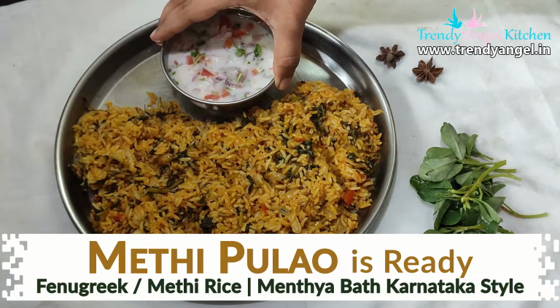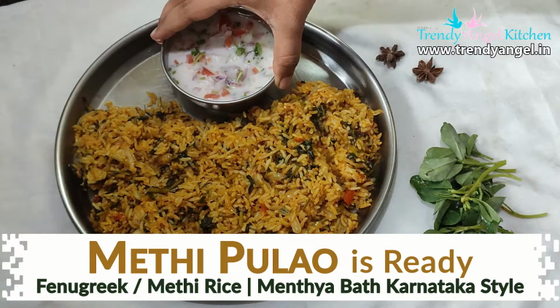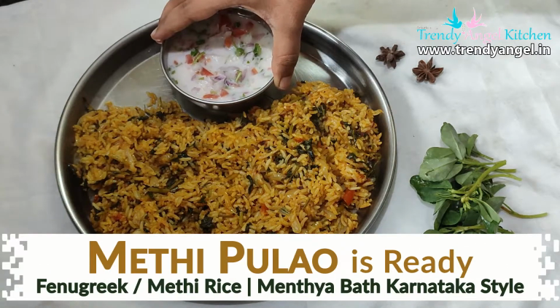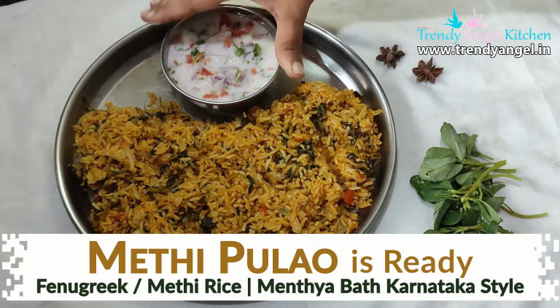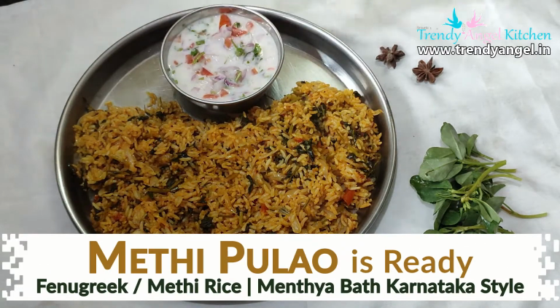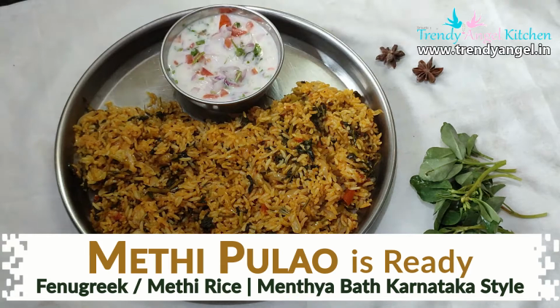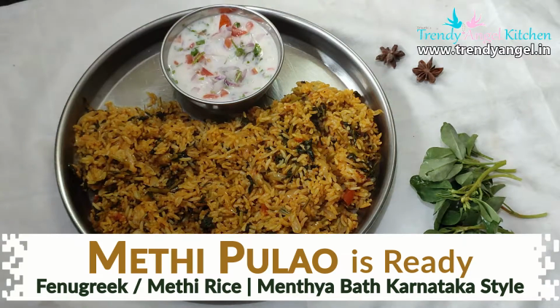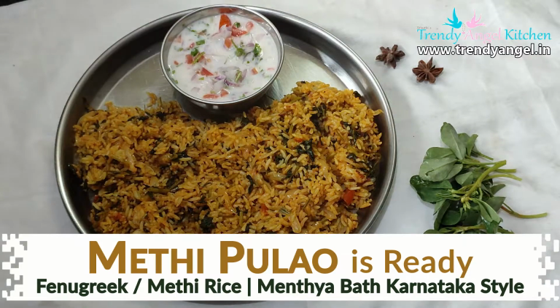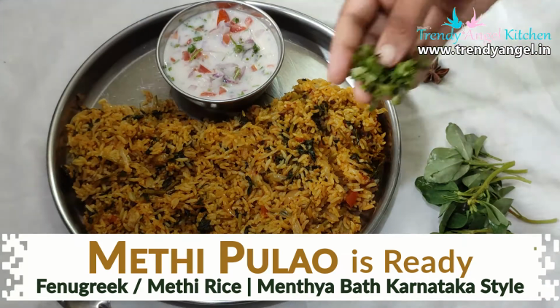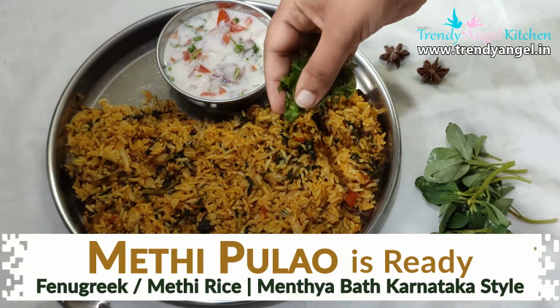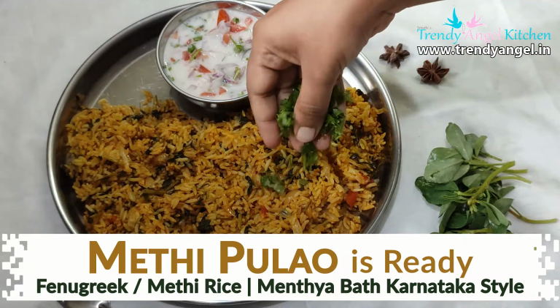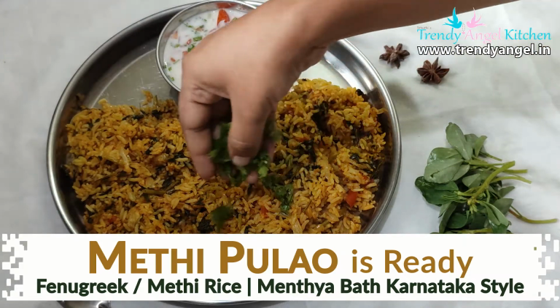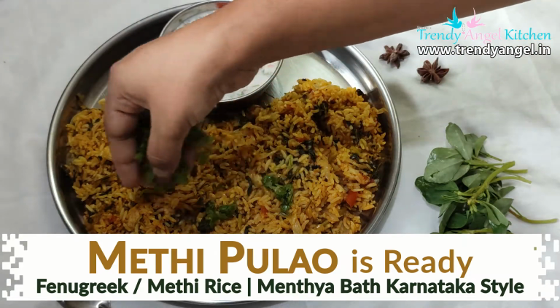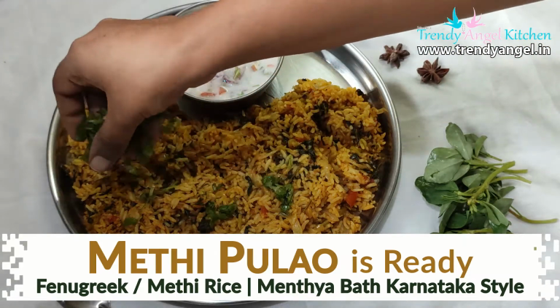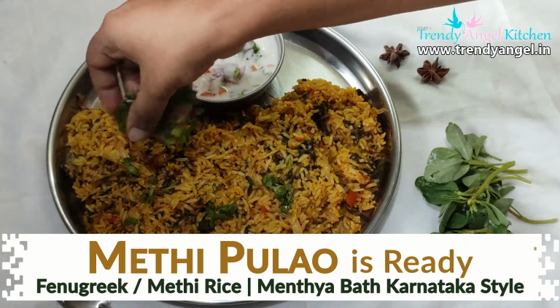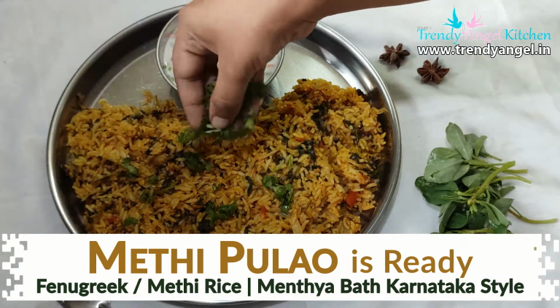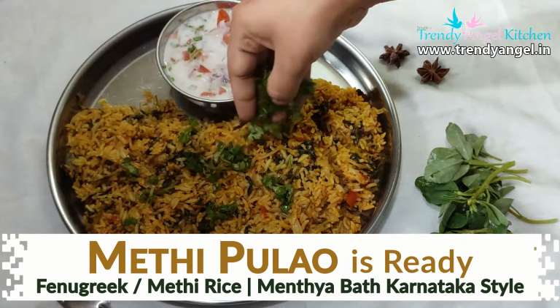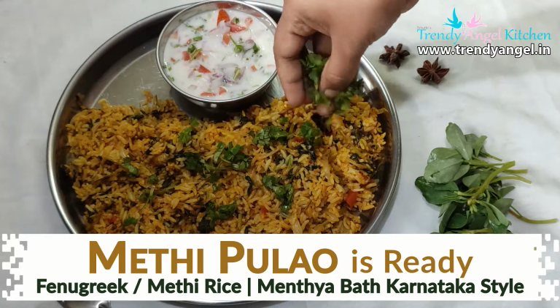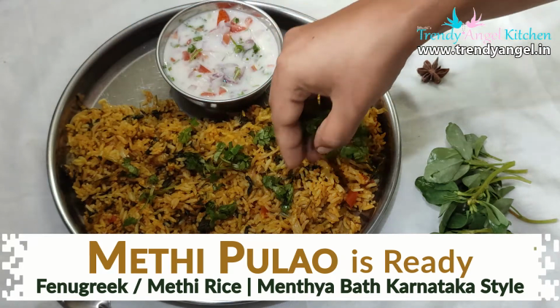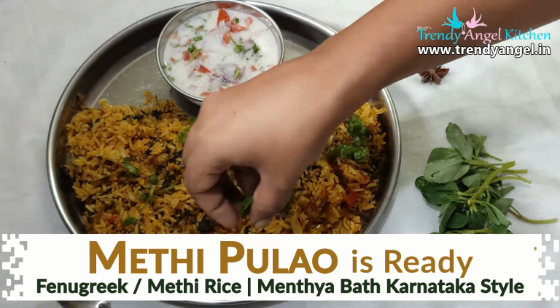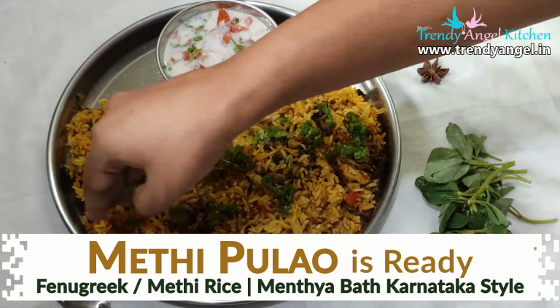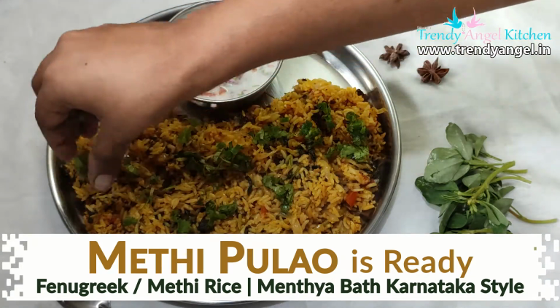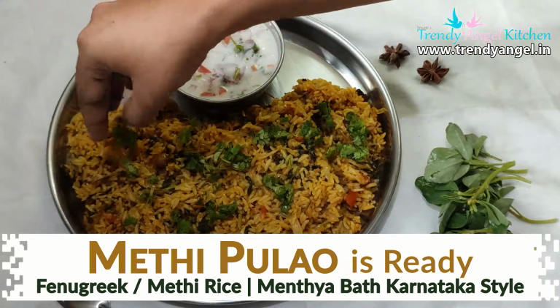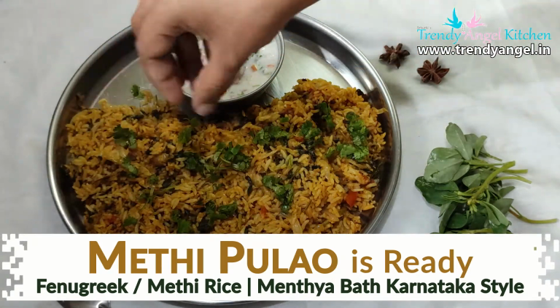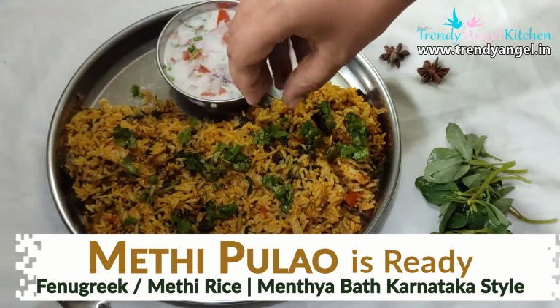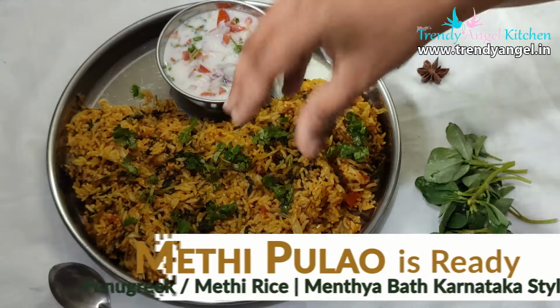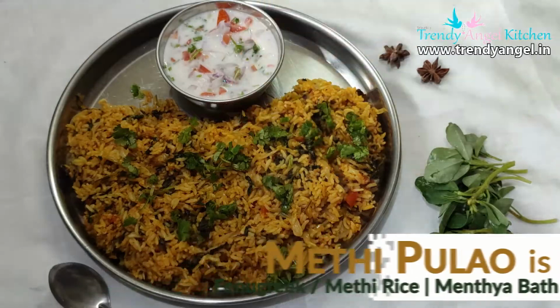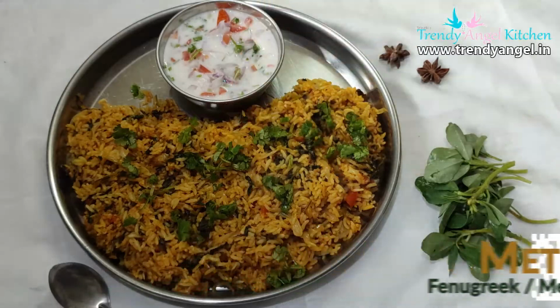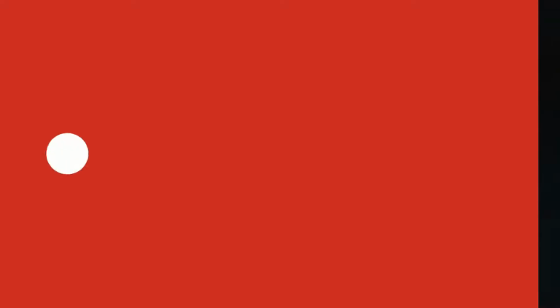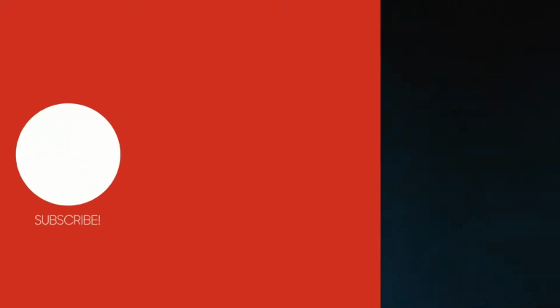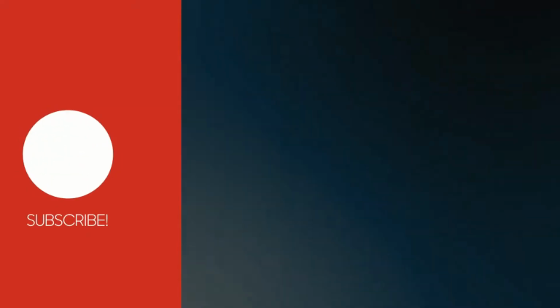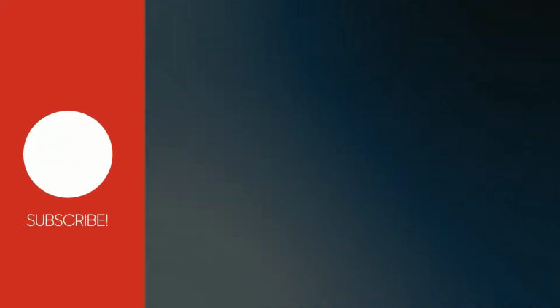I hope you like this video. If you did, please like, share, and subscribe to my channel. Thank you guys!